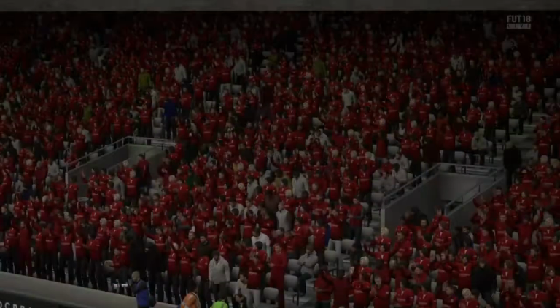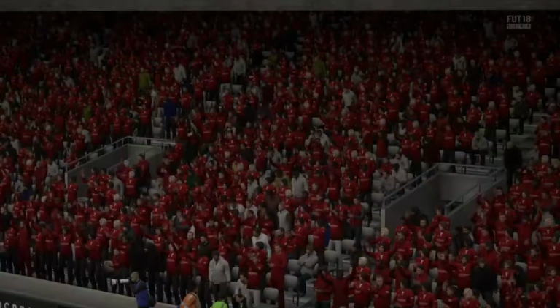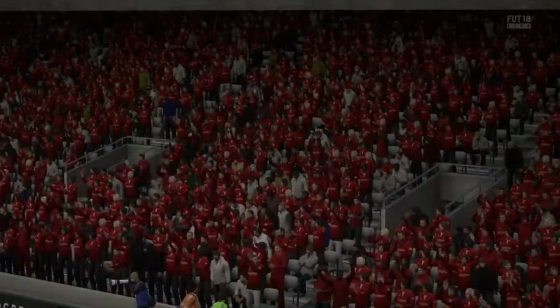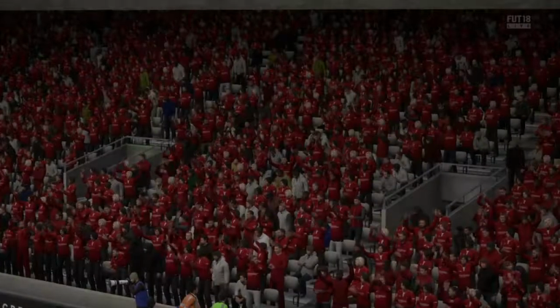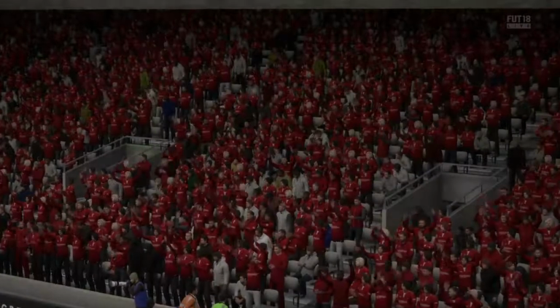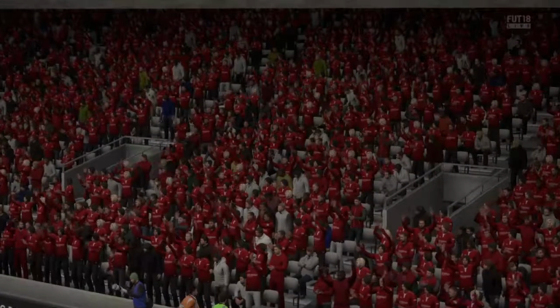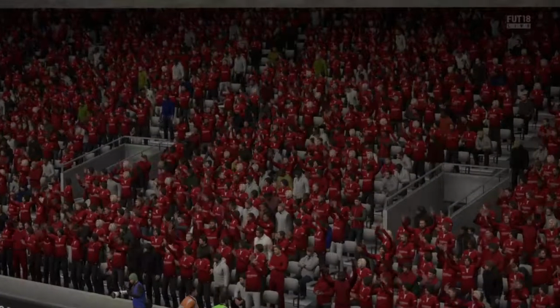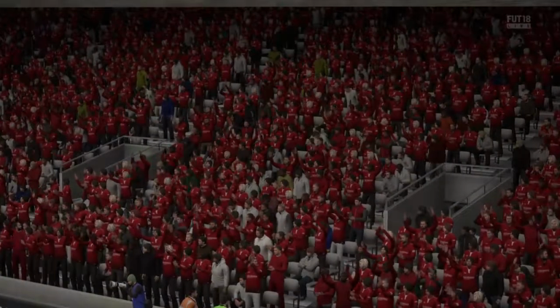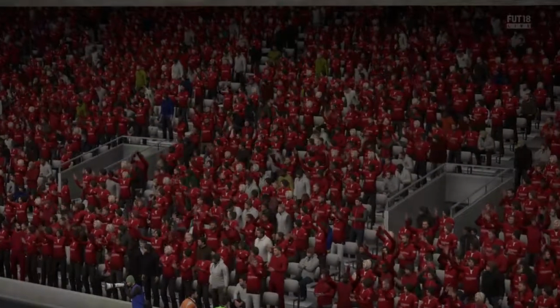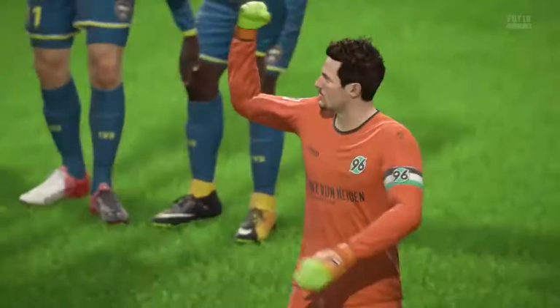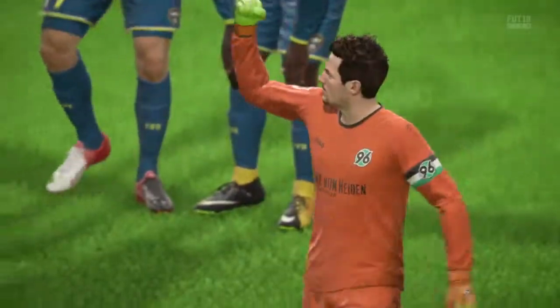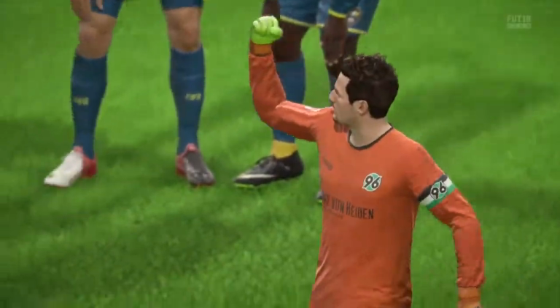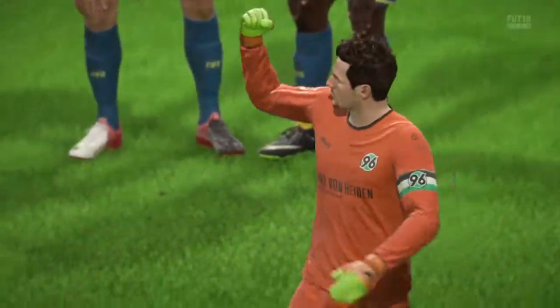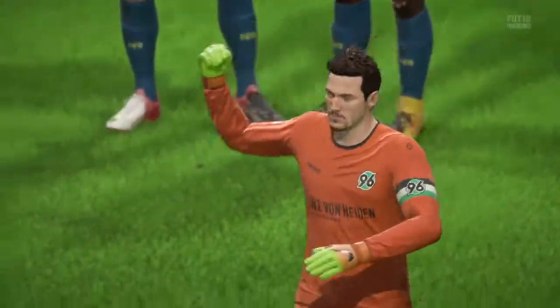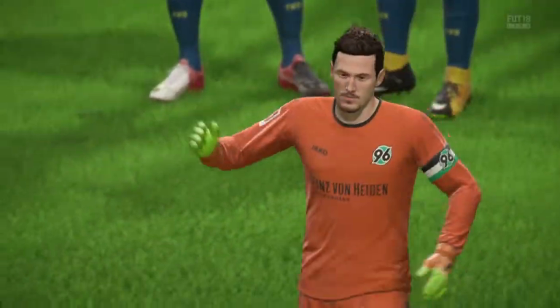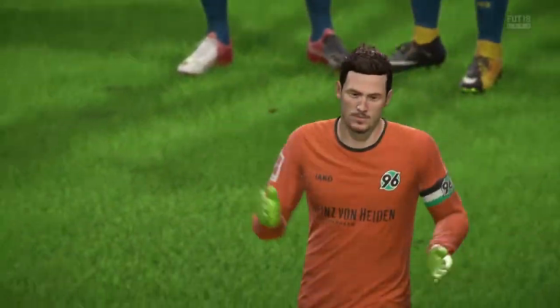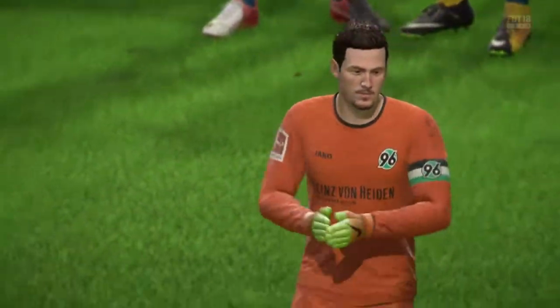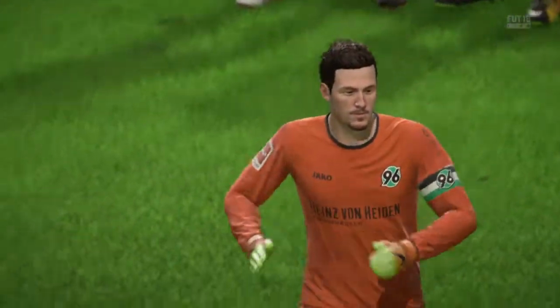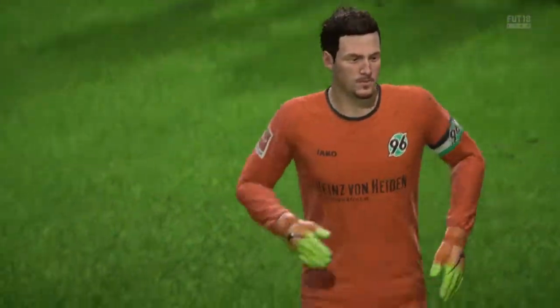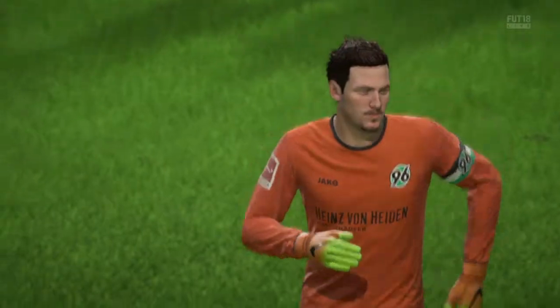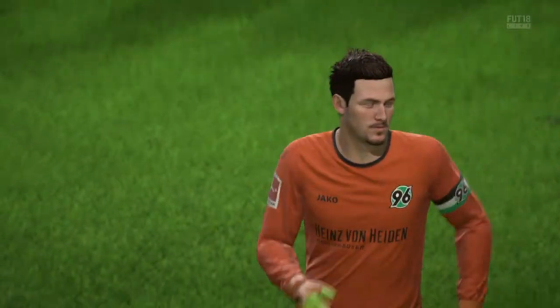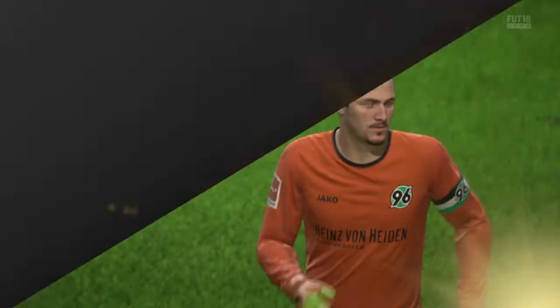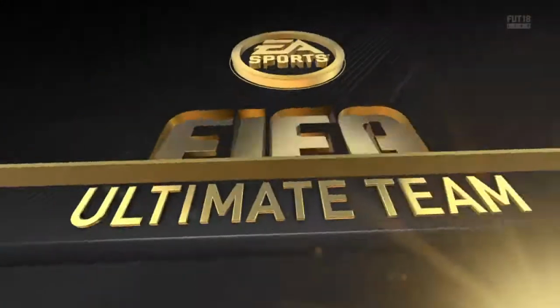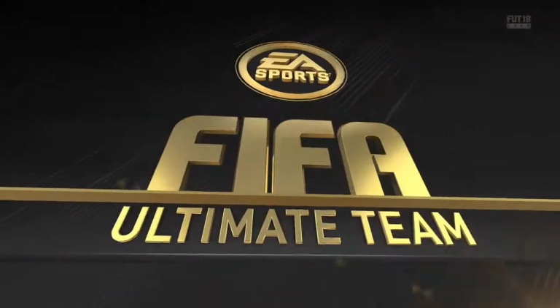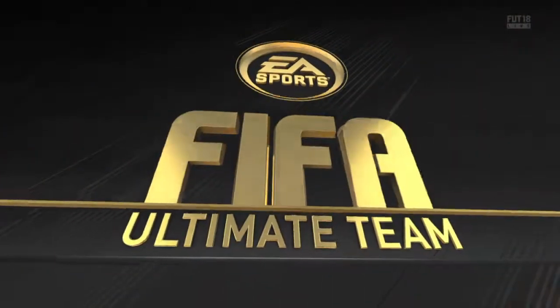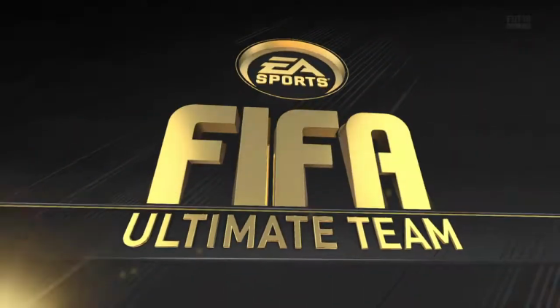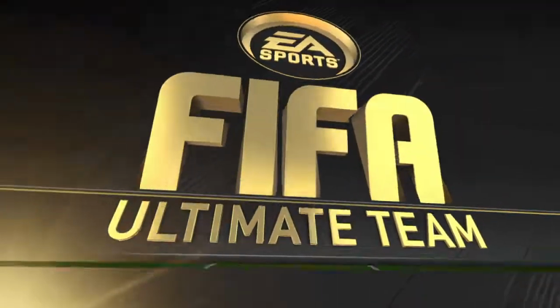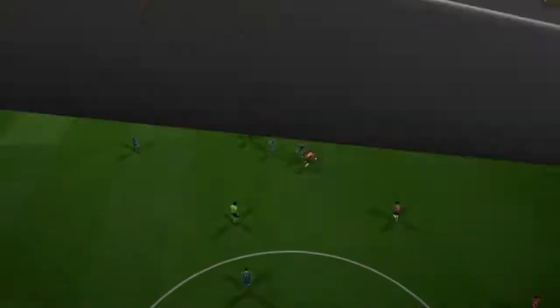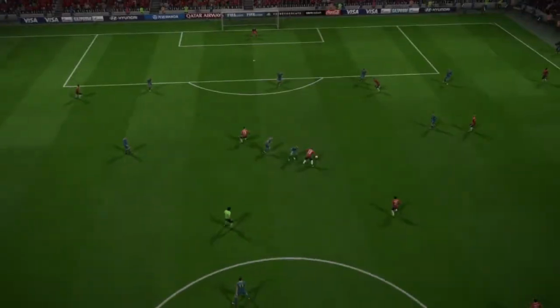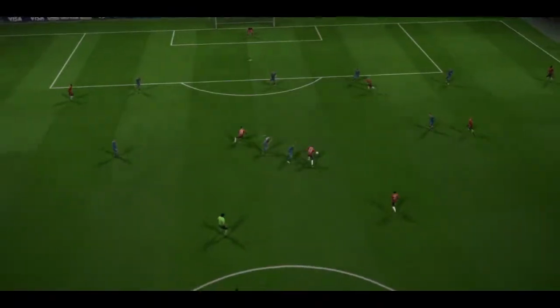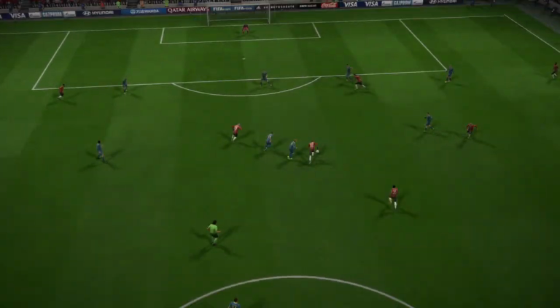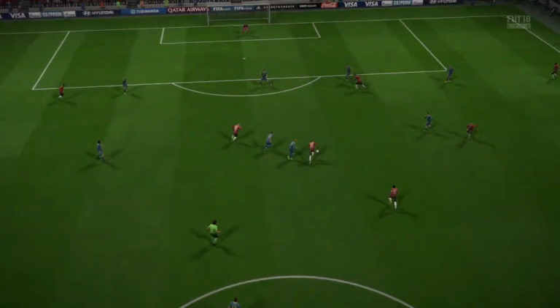Well, look at that scoreline — it emphasises what we've seen in the shape of the game. One area I know they've been concerned about.